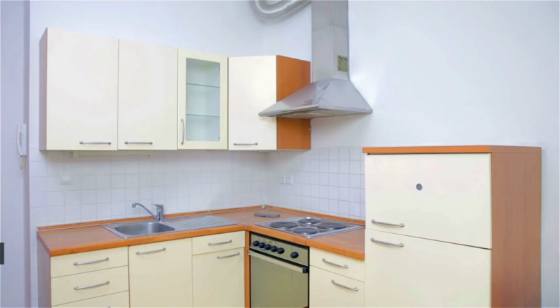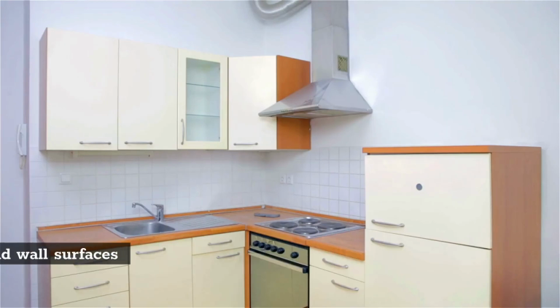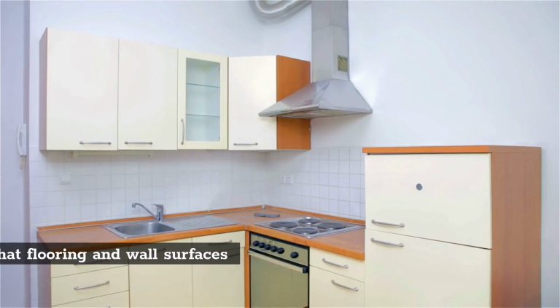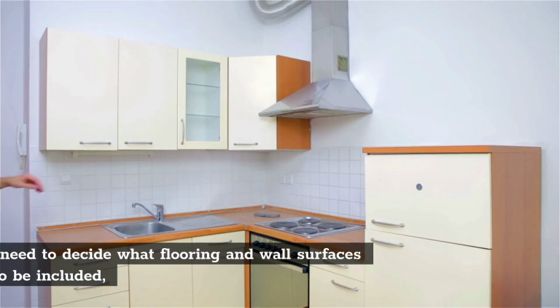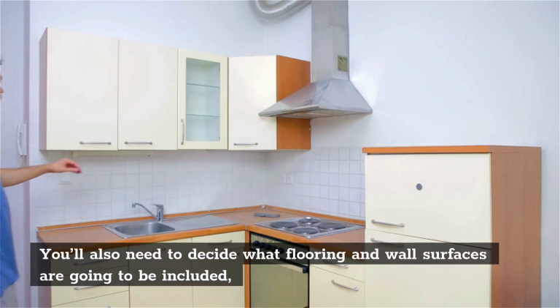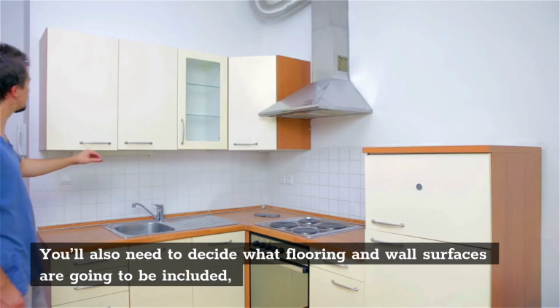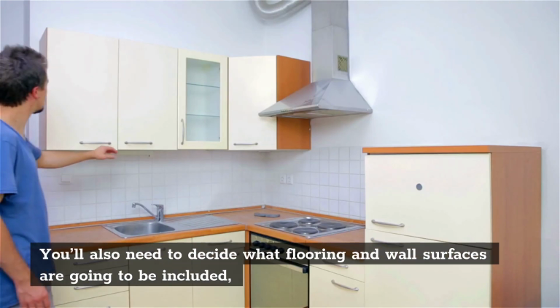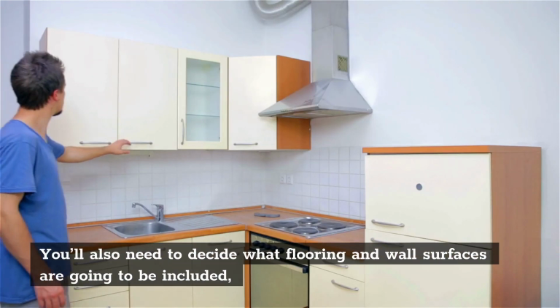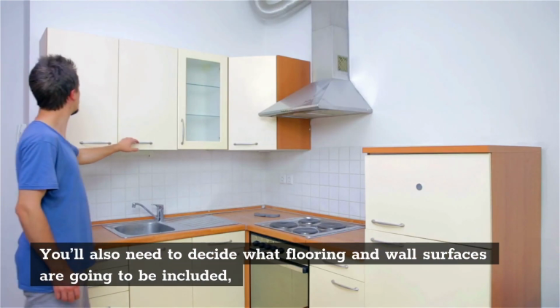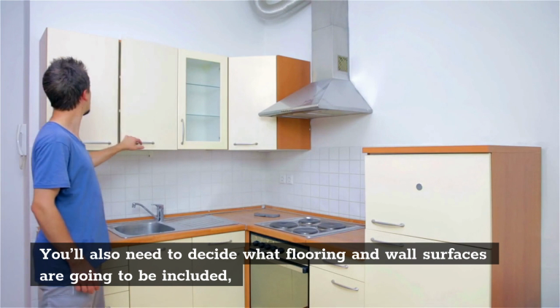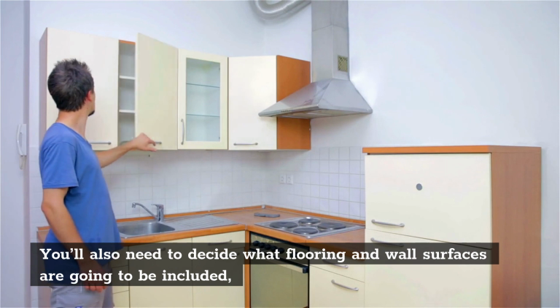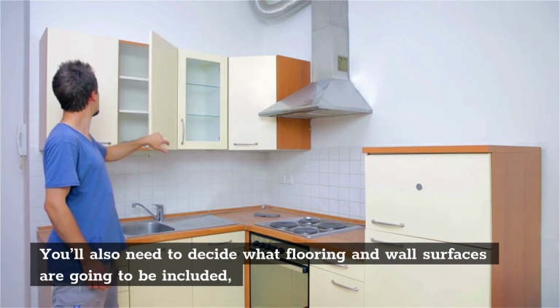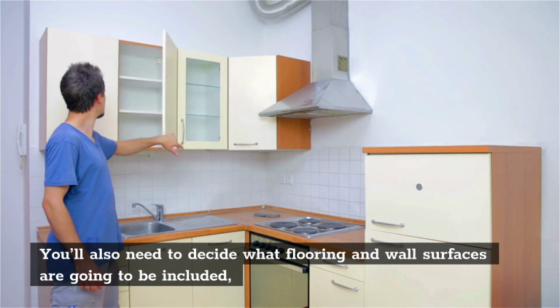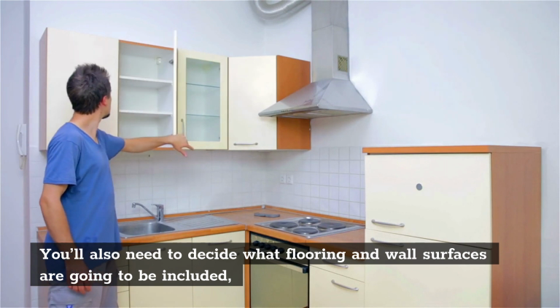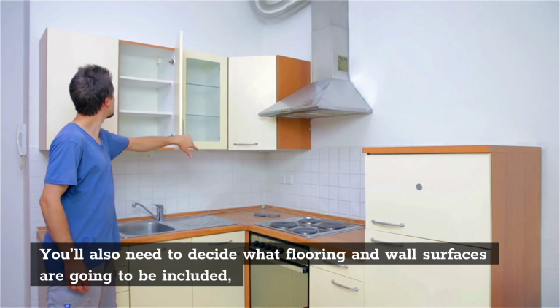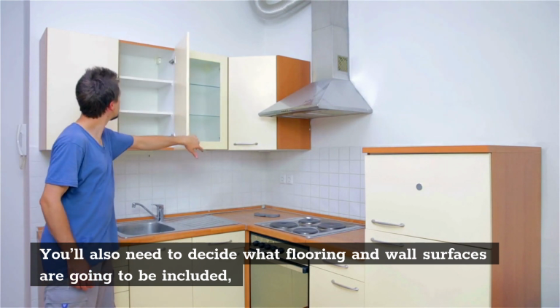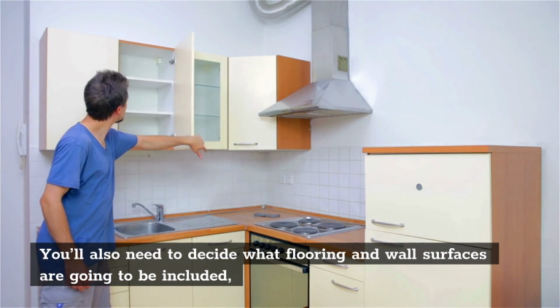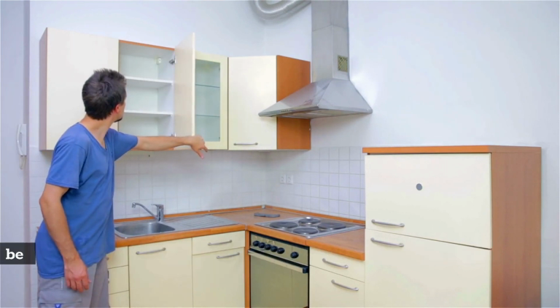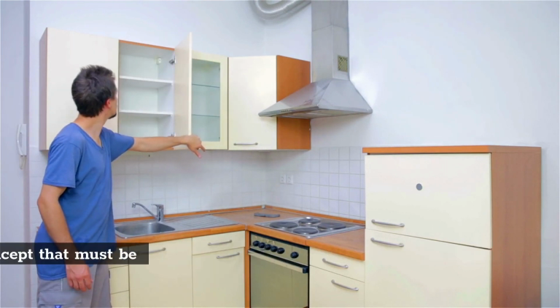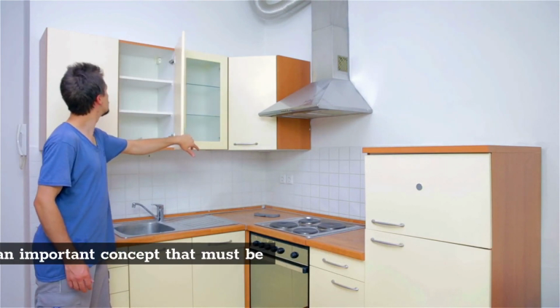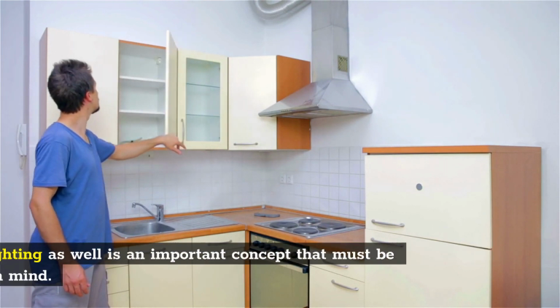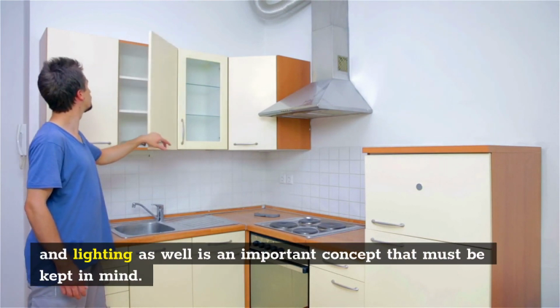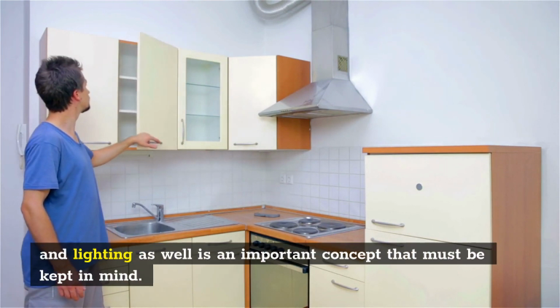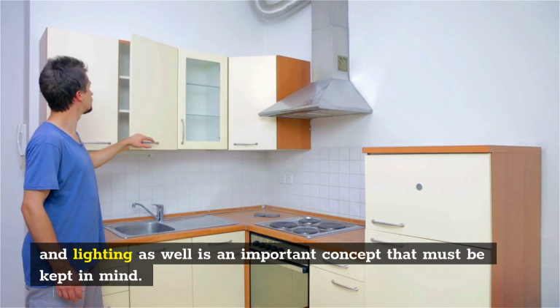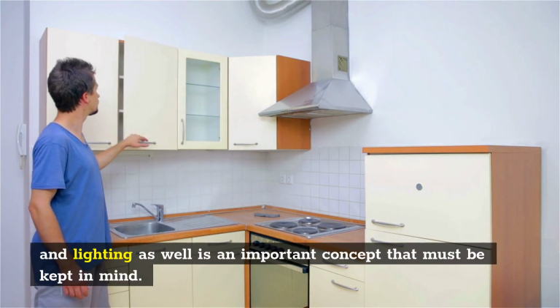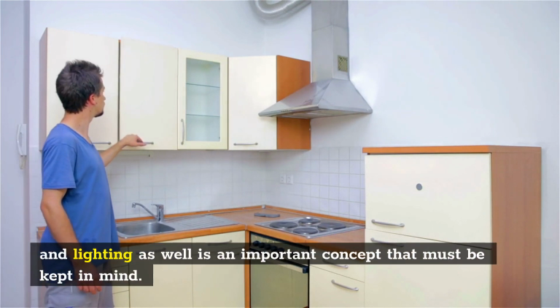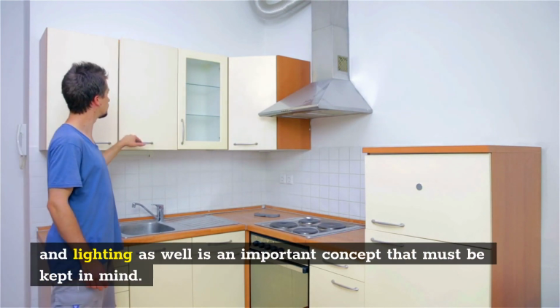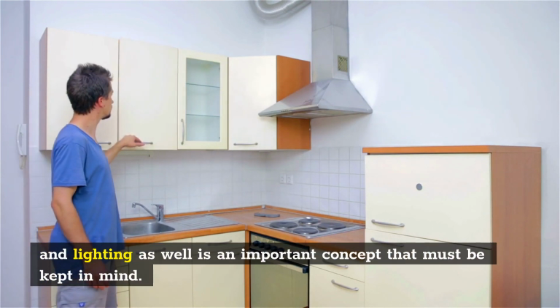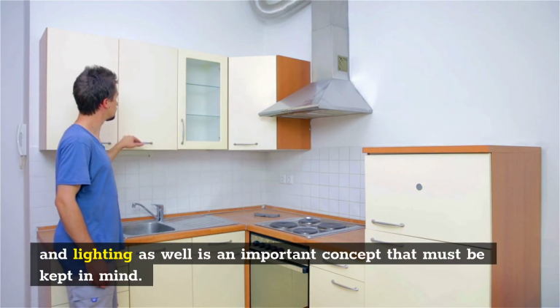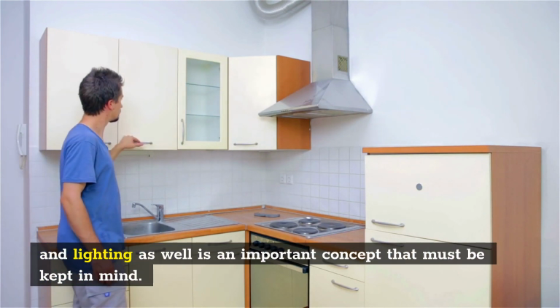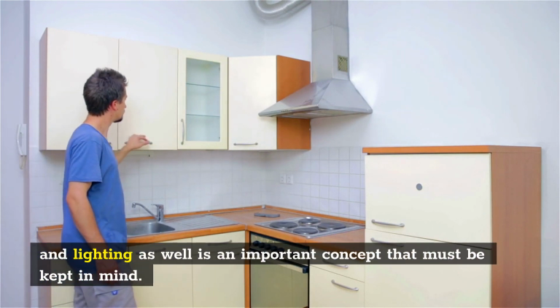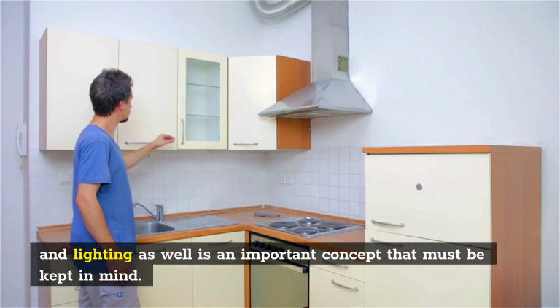You'll also need to decide what flooring and wall surfaces are going to be included, and lighting as well is an important concept that must be kept in mind.